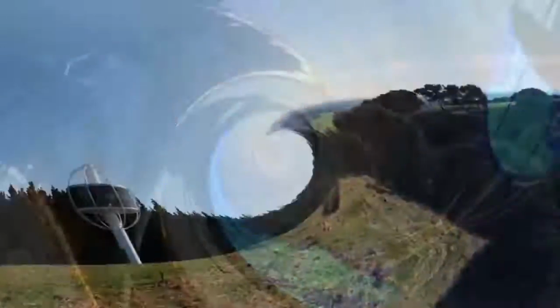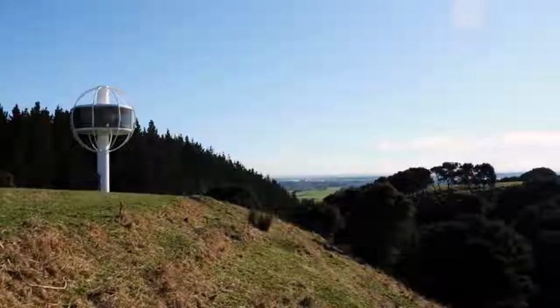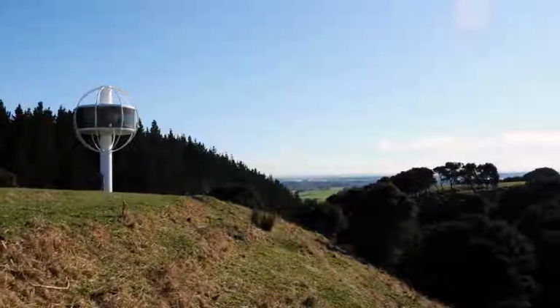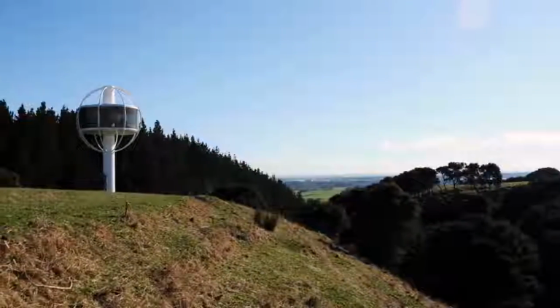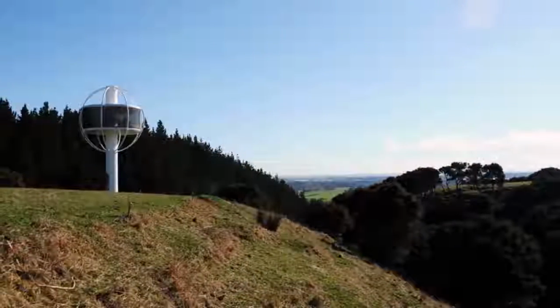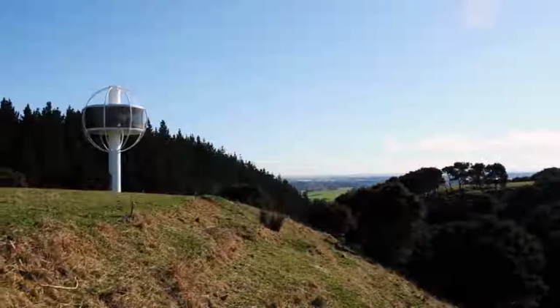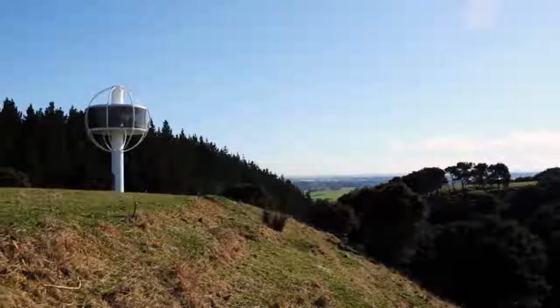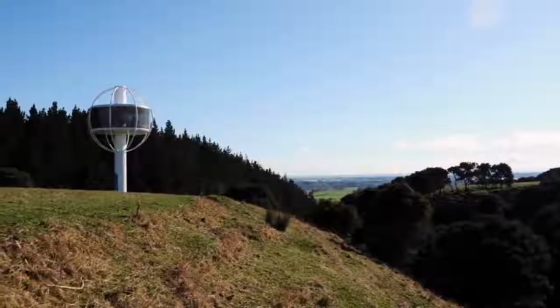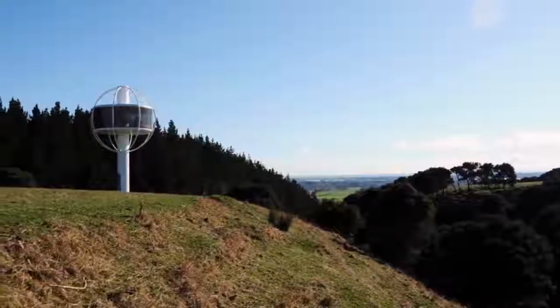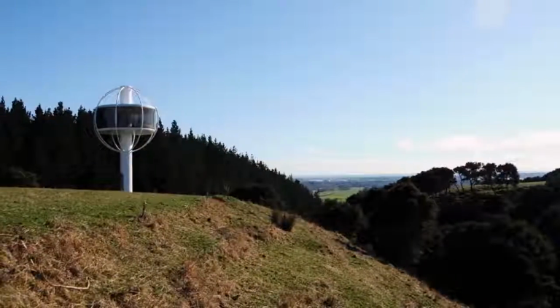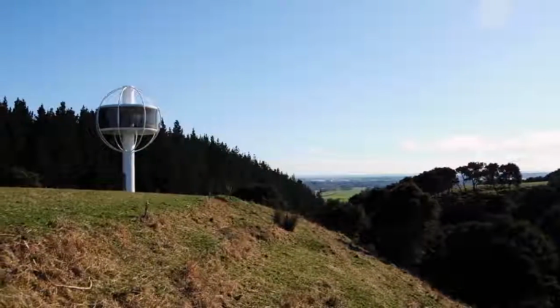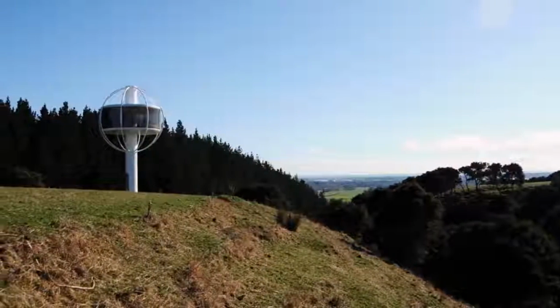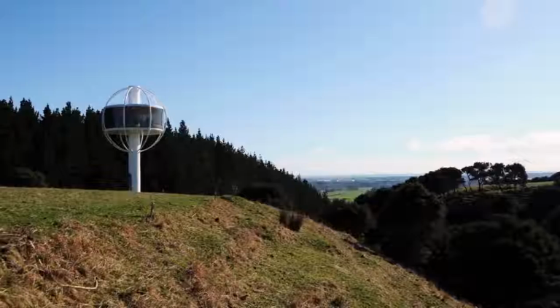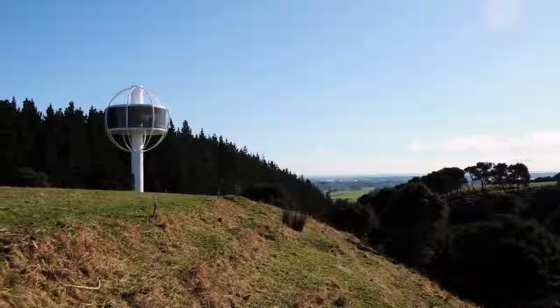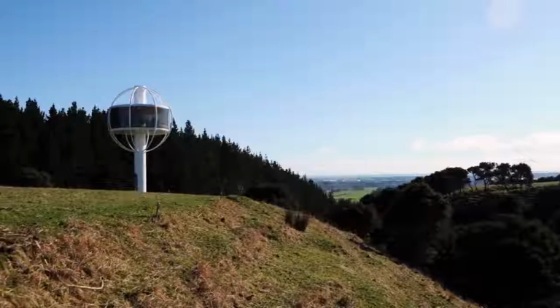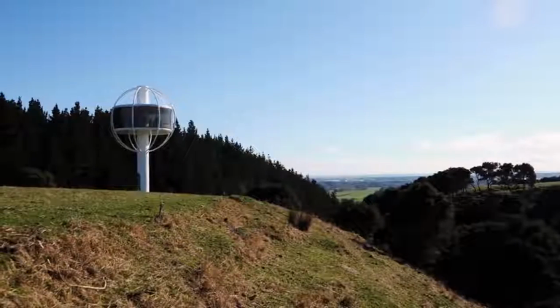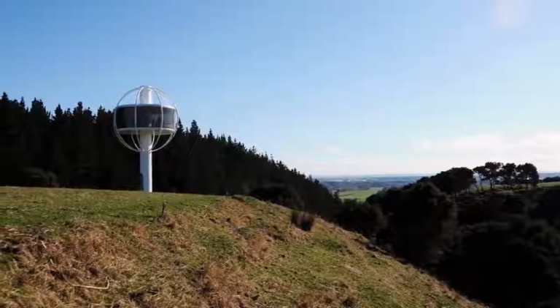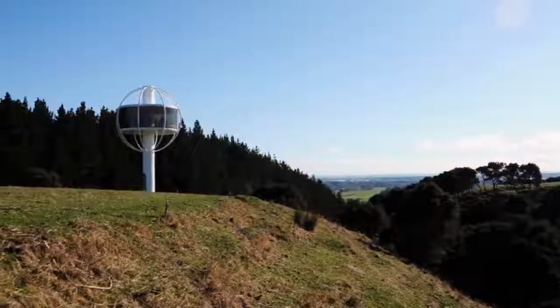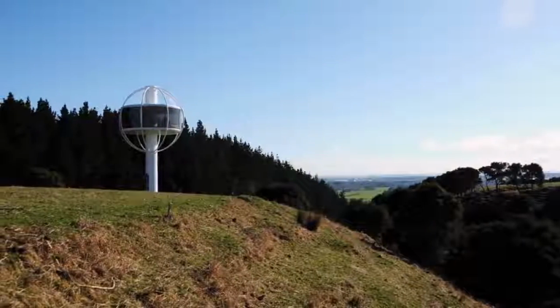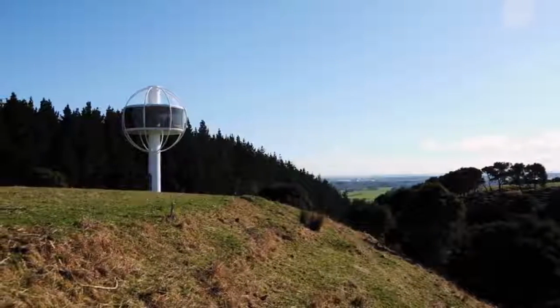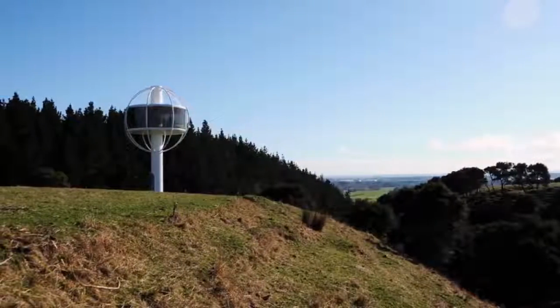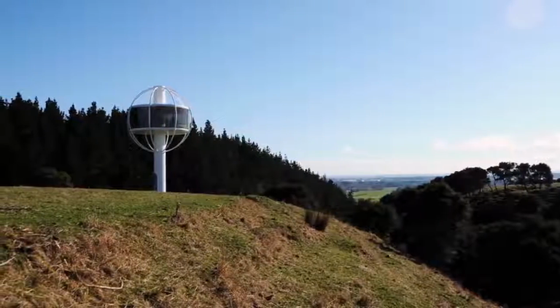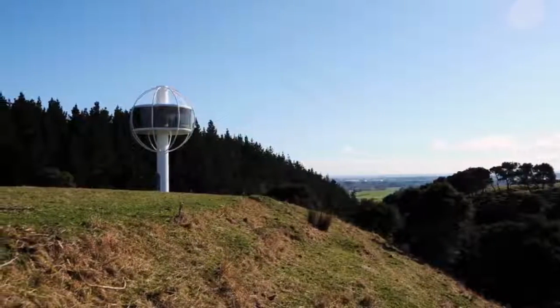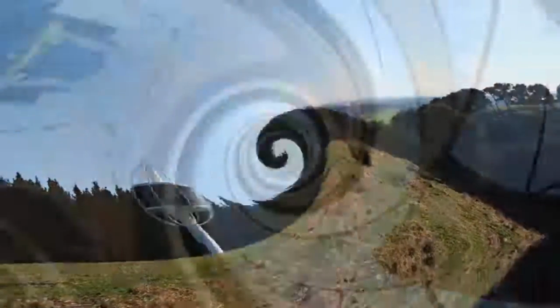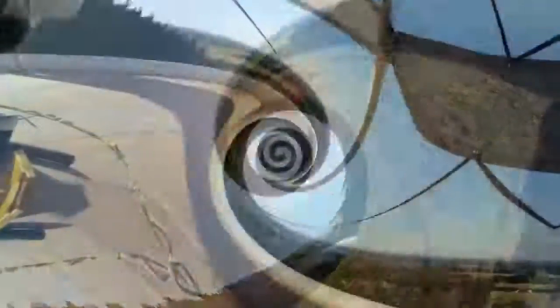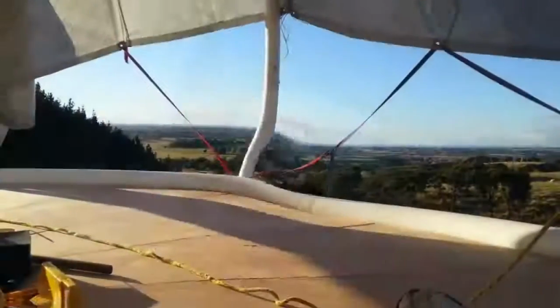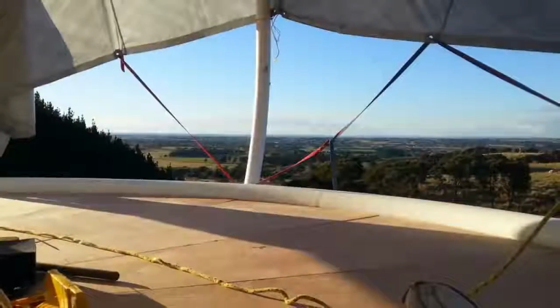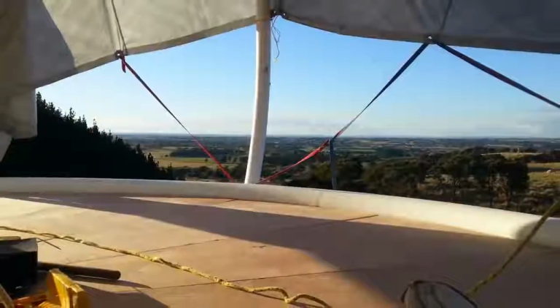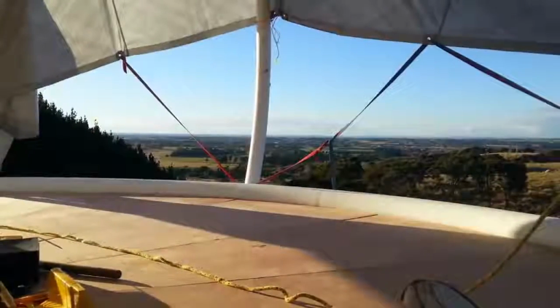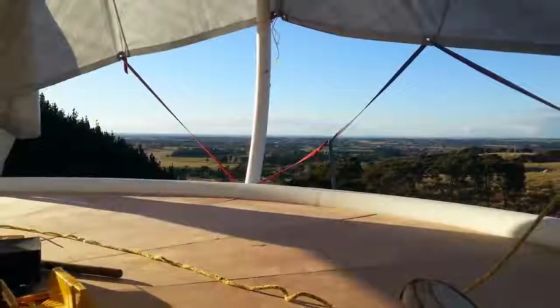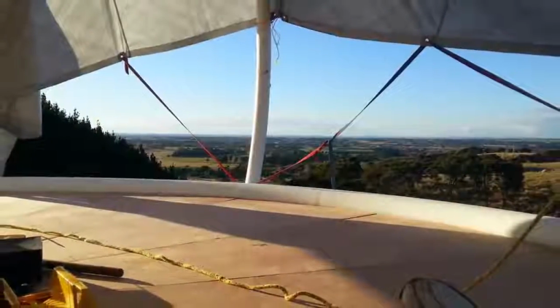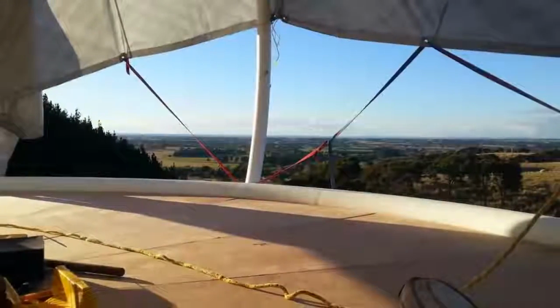With a 360-degree view, I know where I am heading in a zombie apocalypse. Got room for one more, Jono?